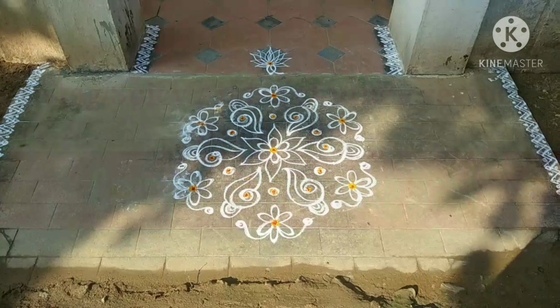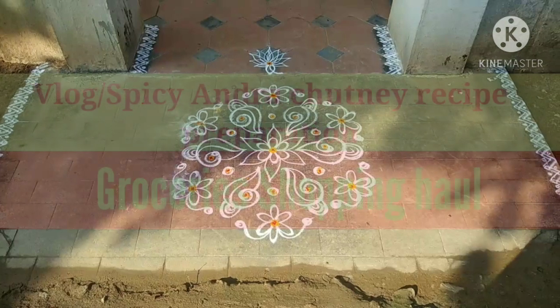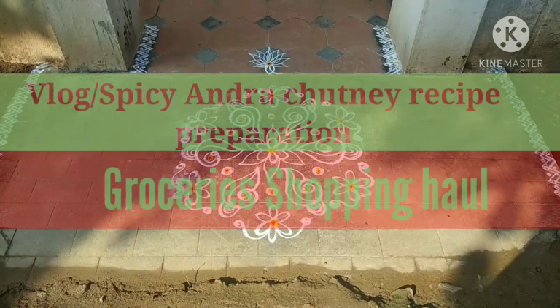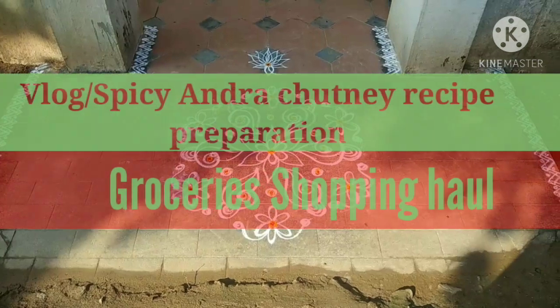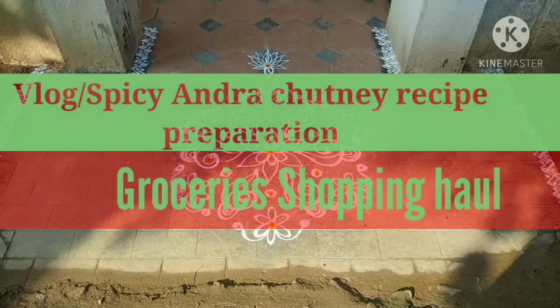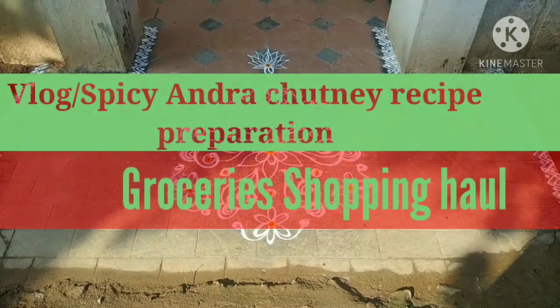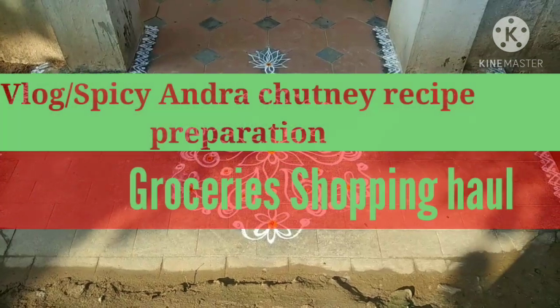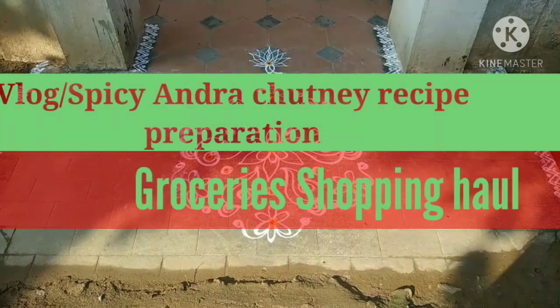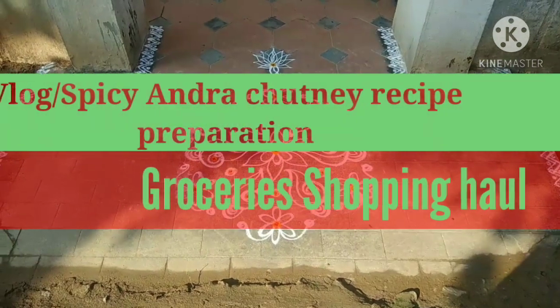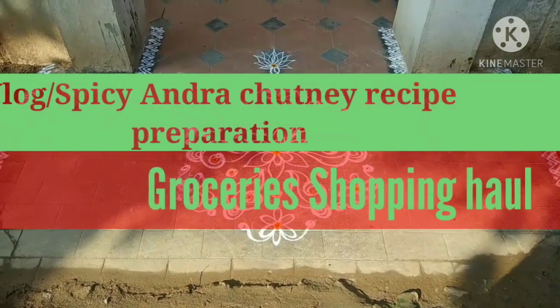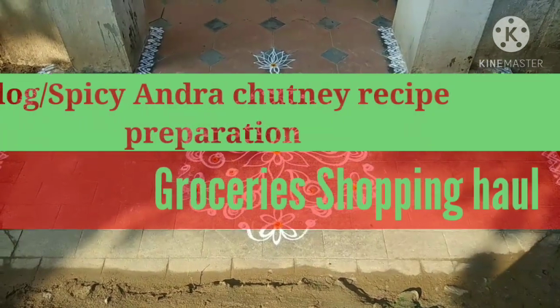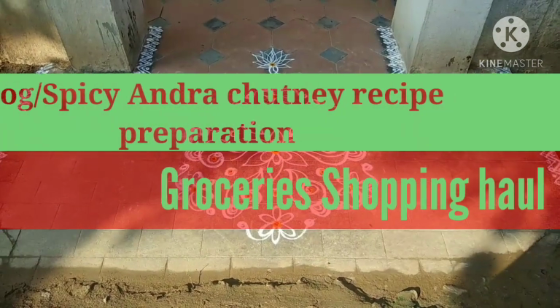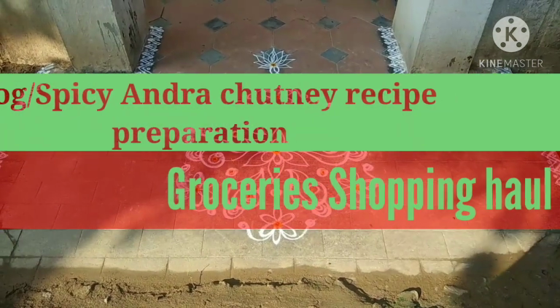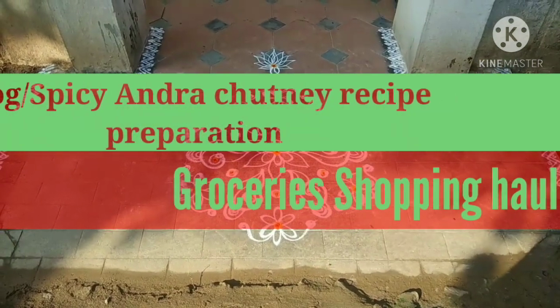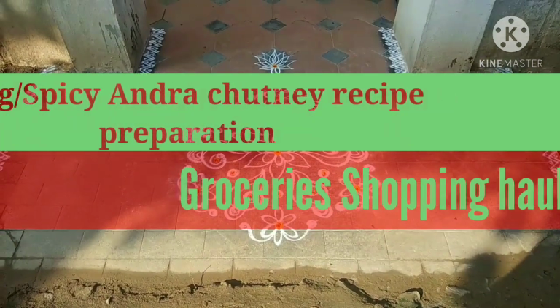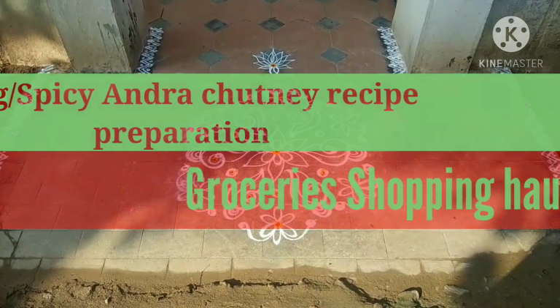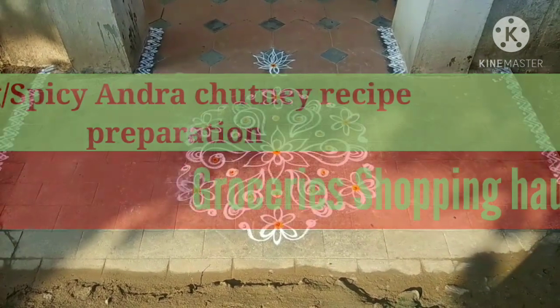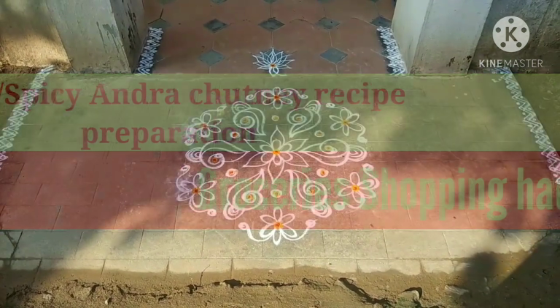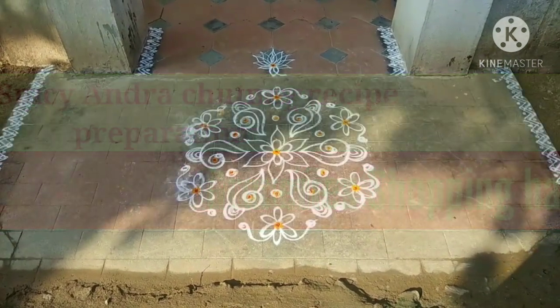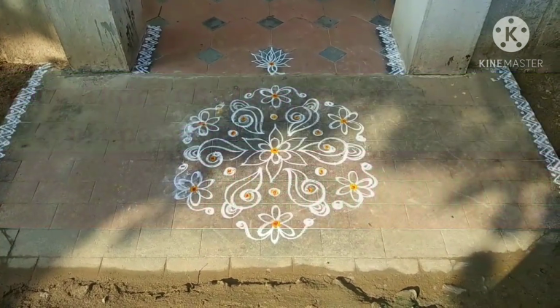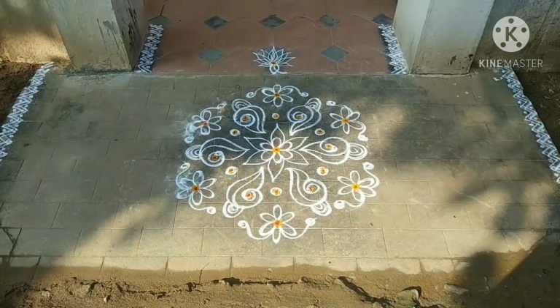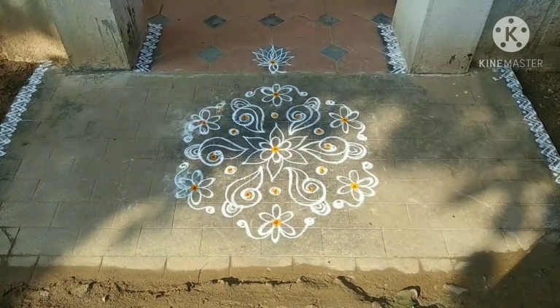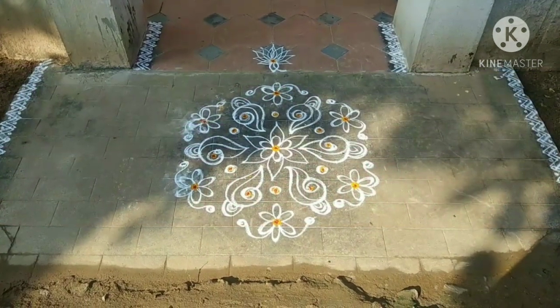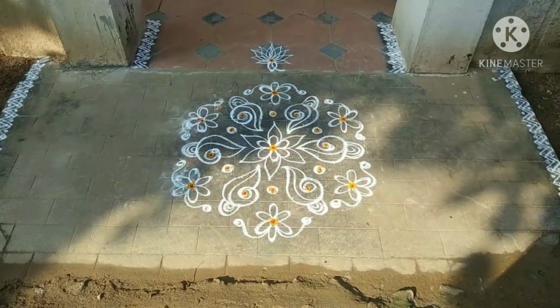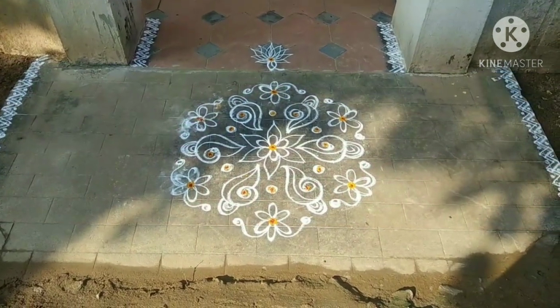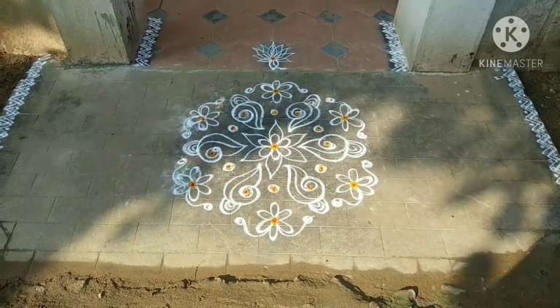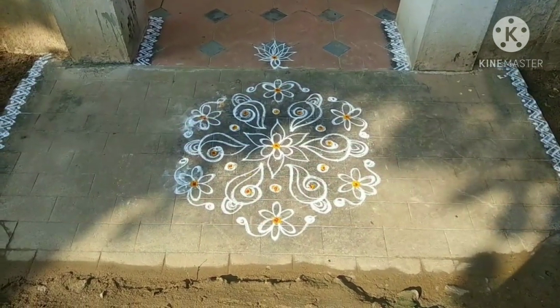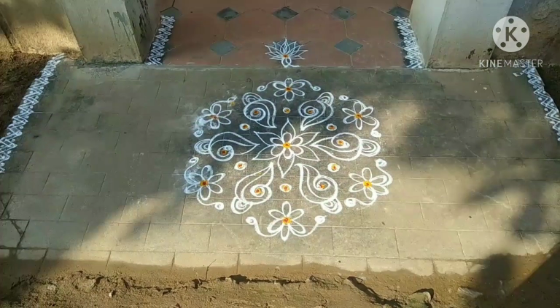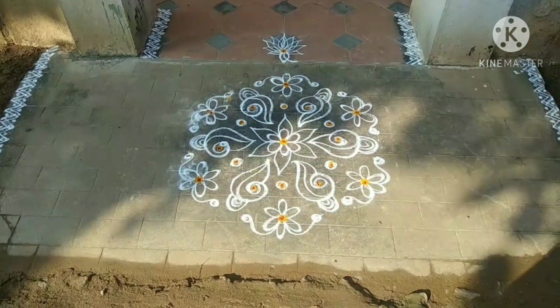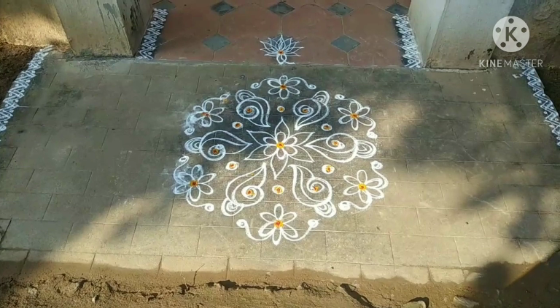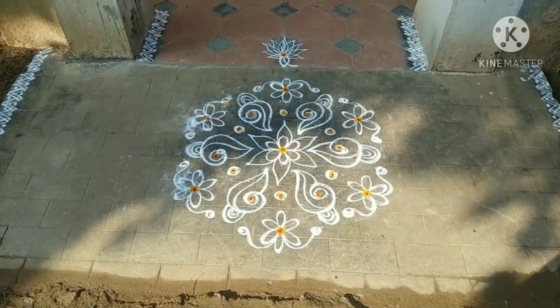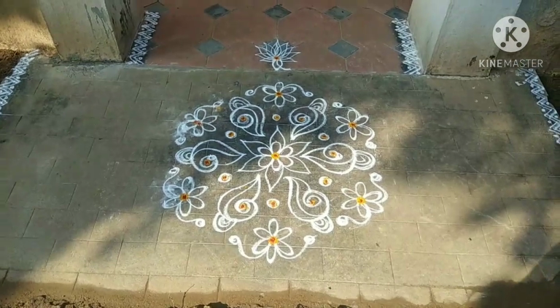Hi friends, welcome to Orchid Kitchen and Vlogs. We will start a vlog here.